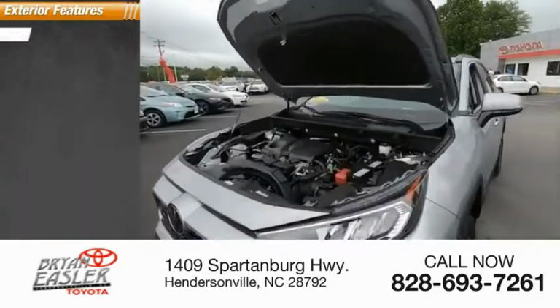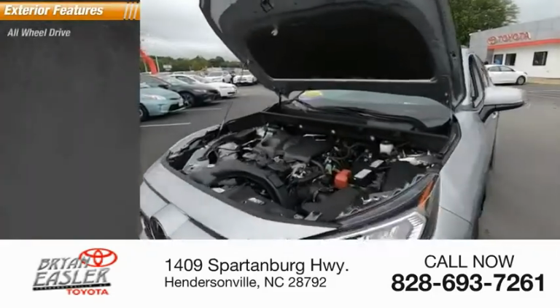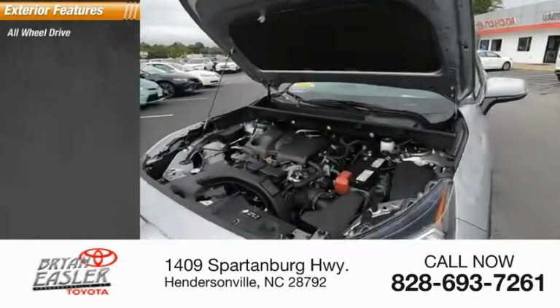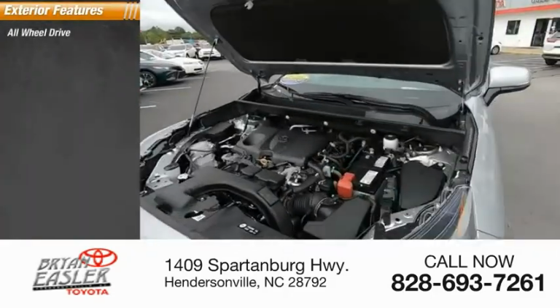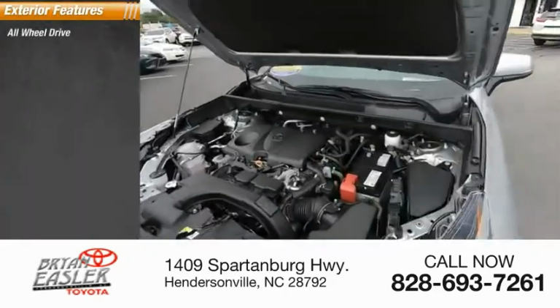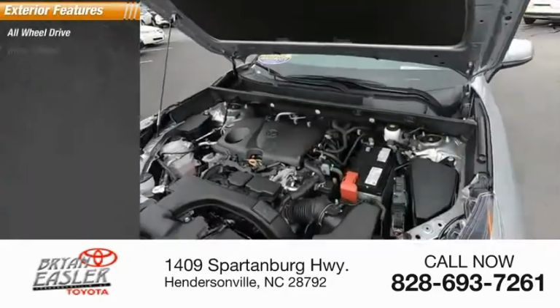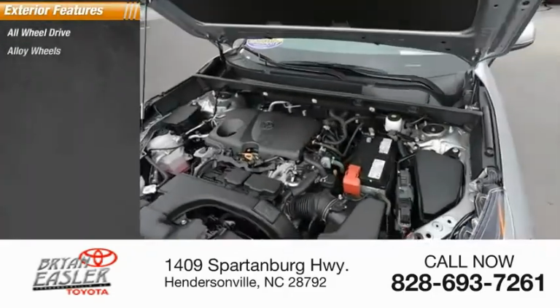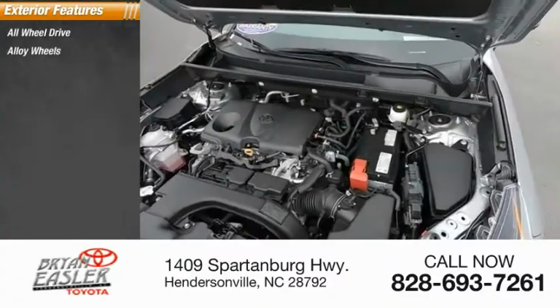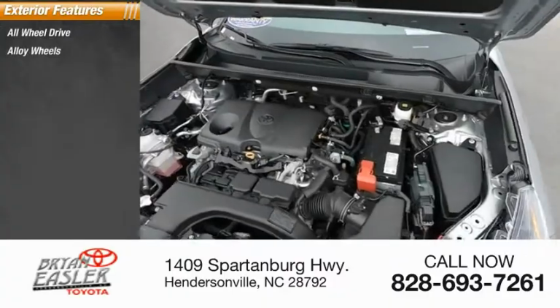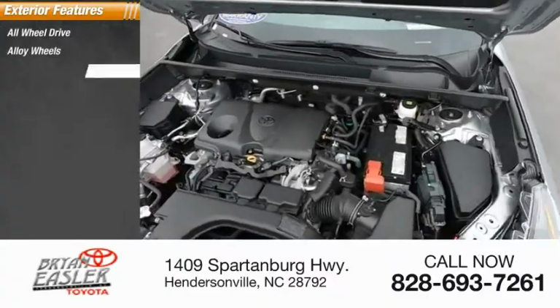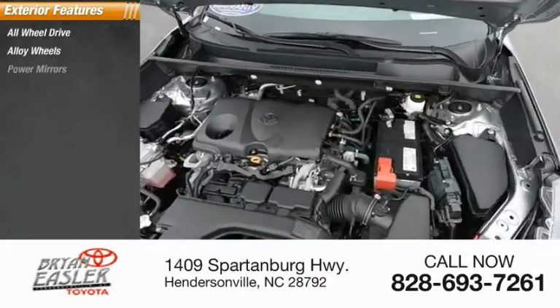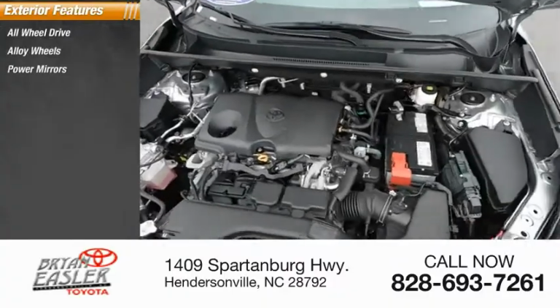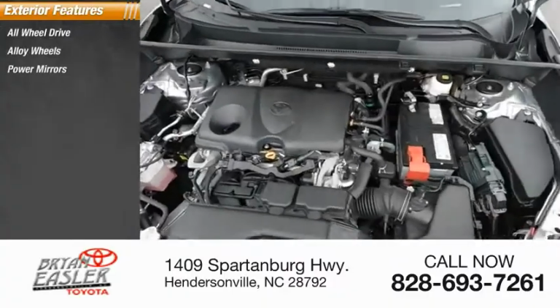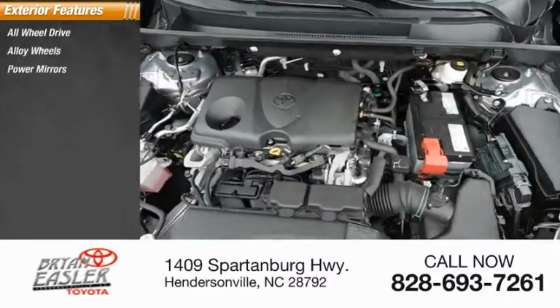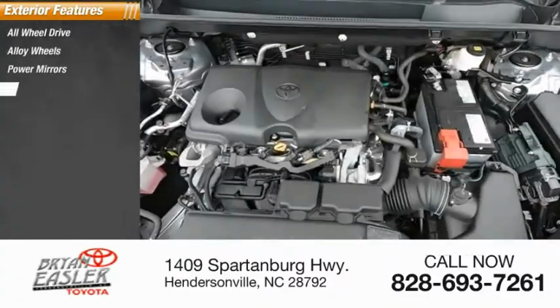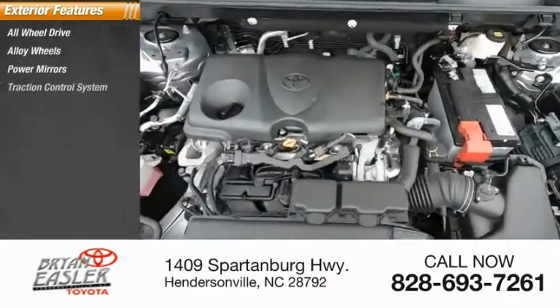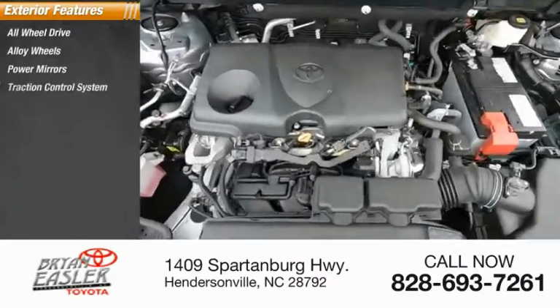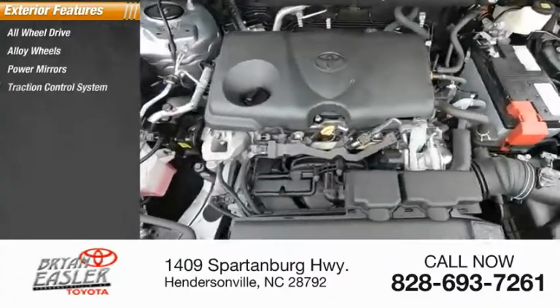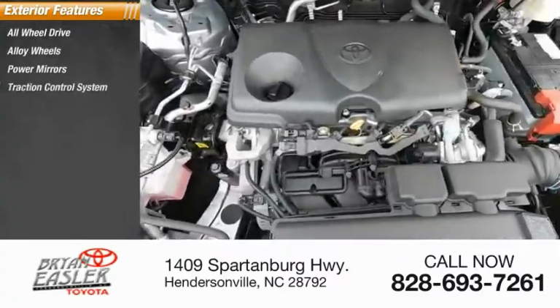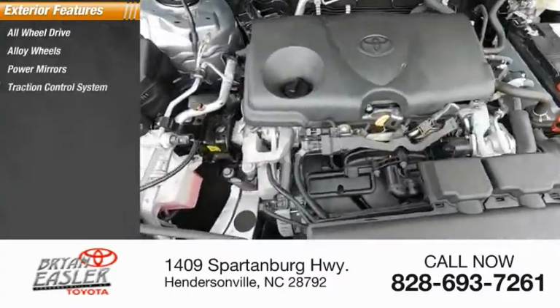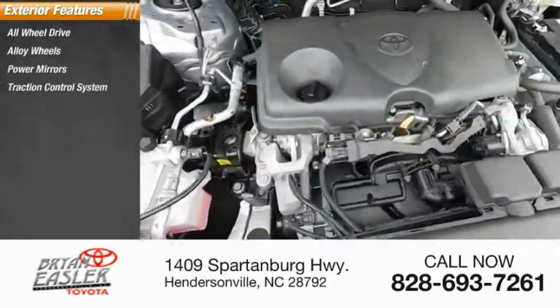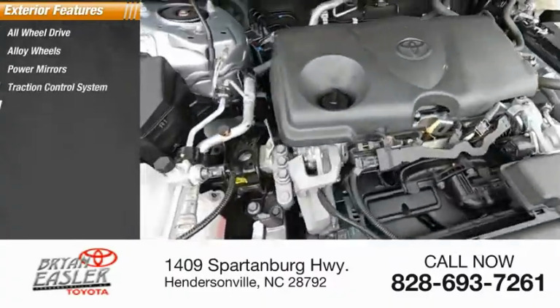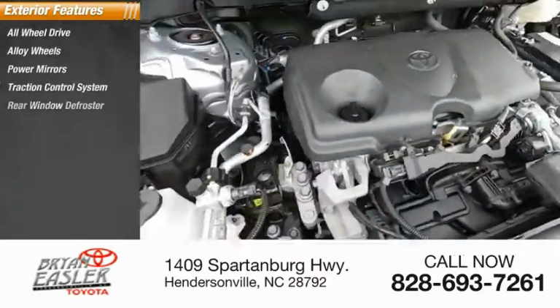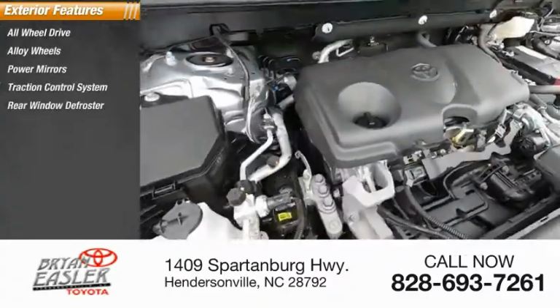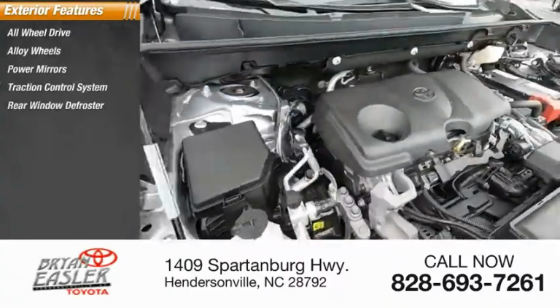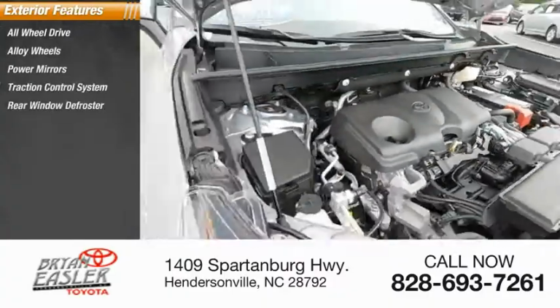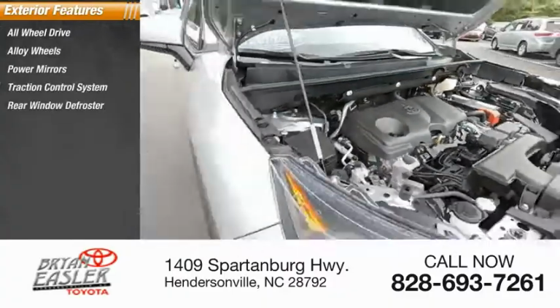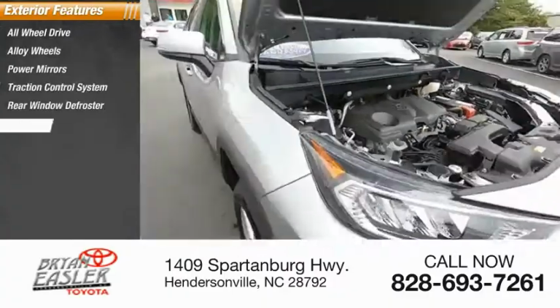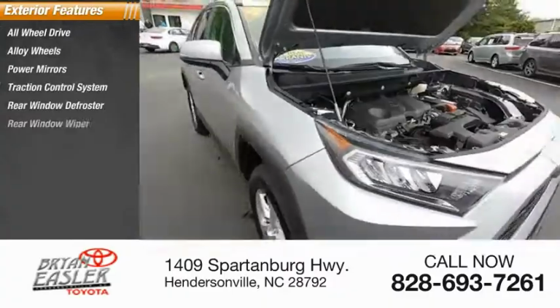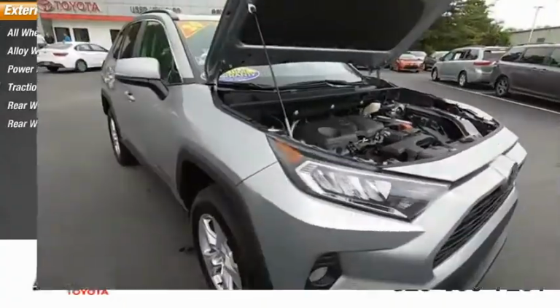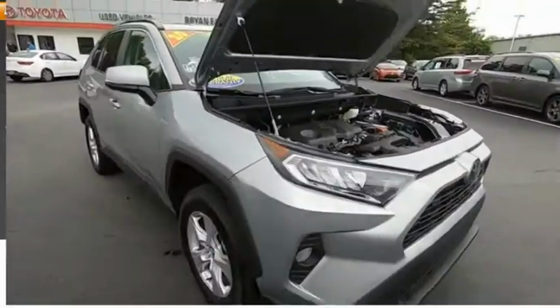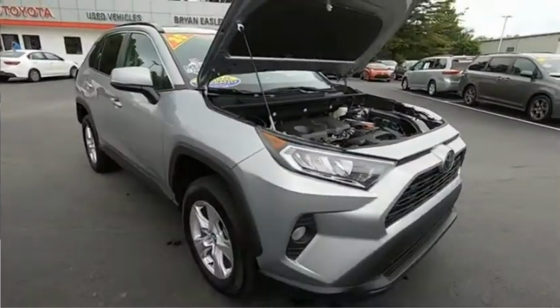All-wheel drive, alloy wheels, power mirrors, traction control system, rear window defroster, rear window wiper.